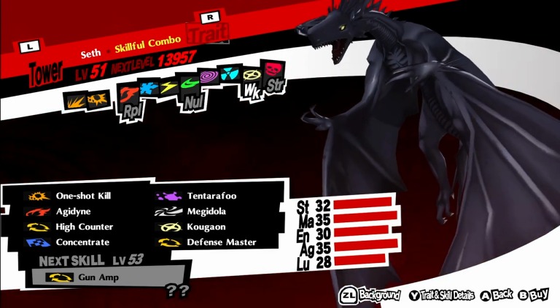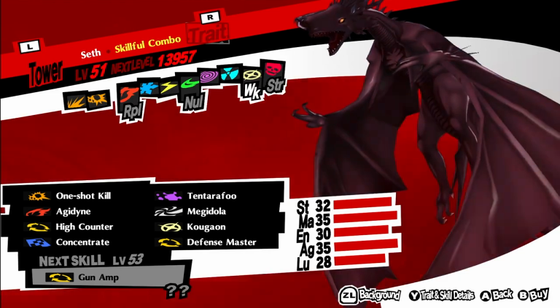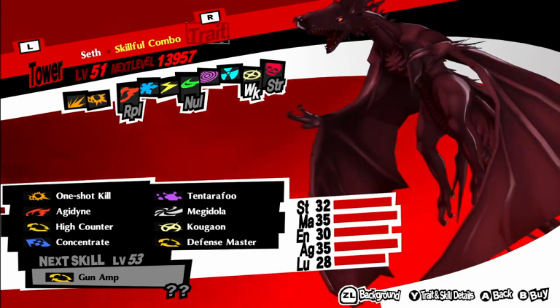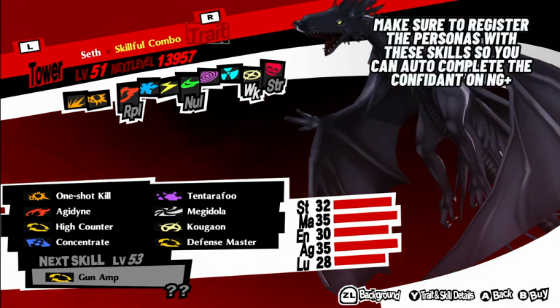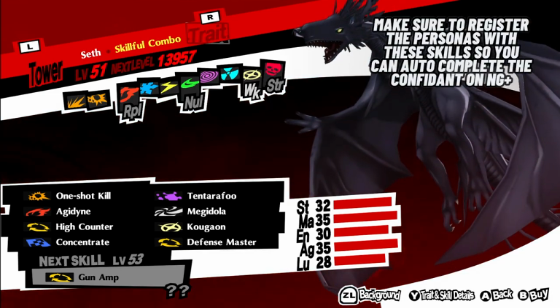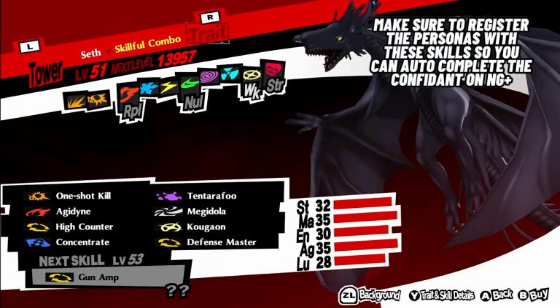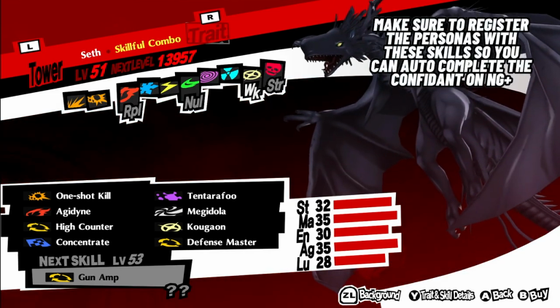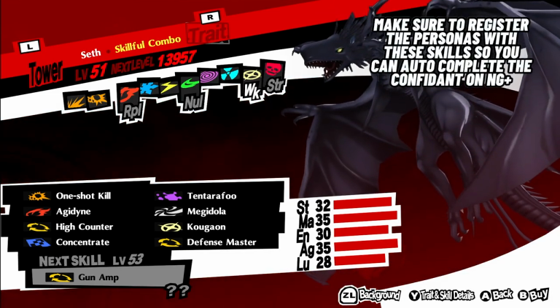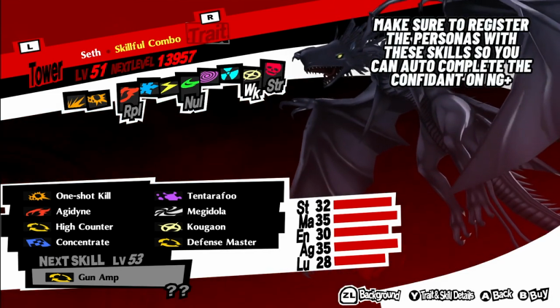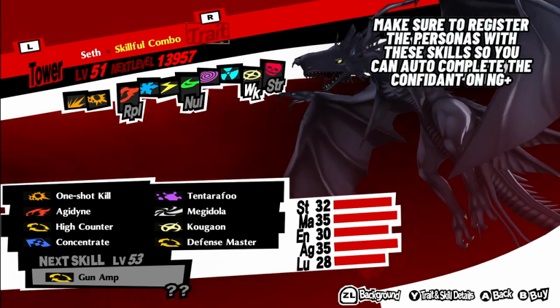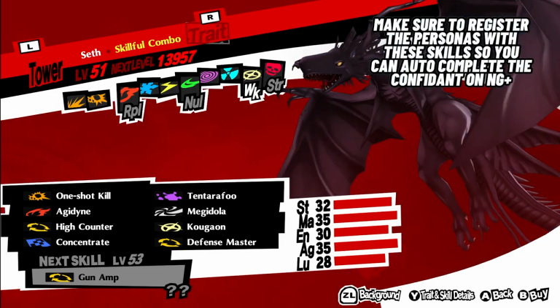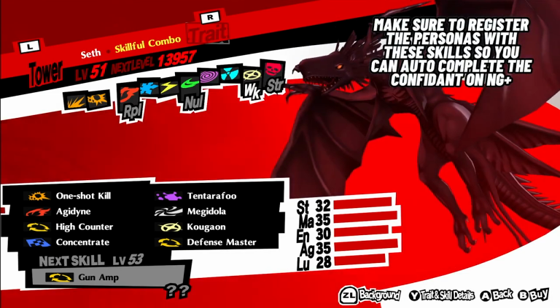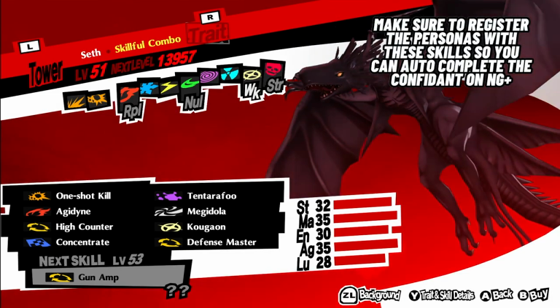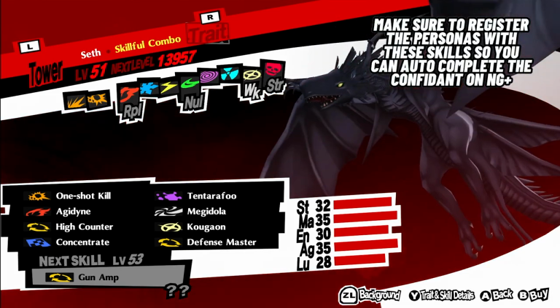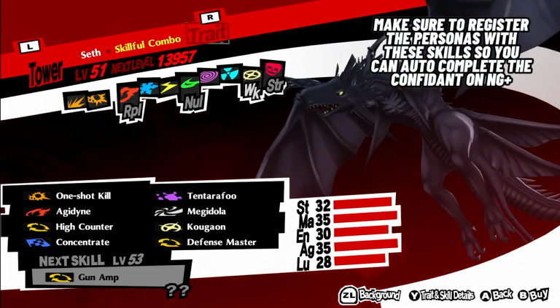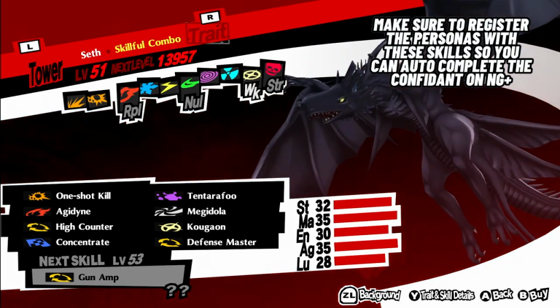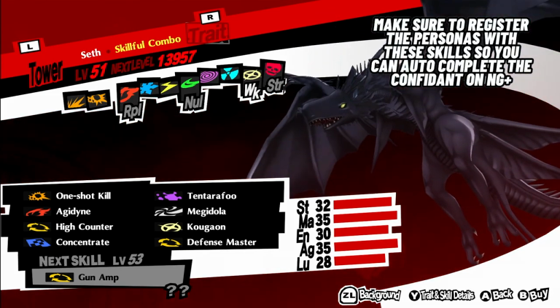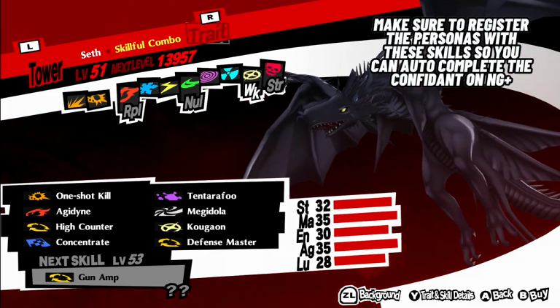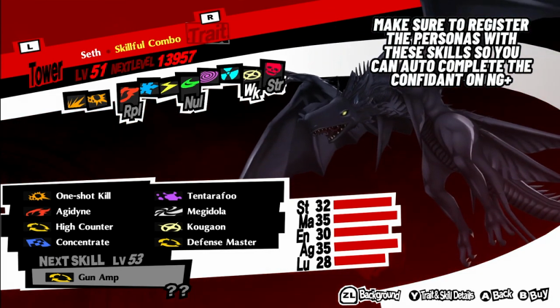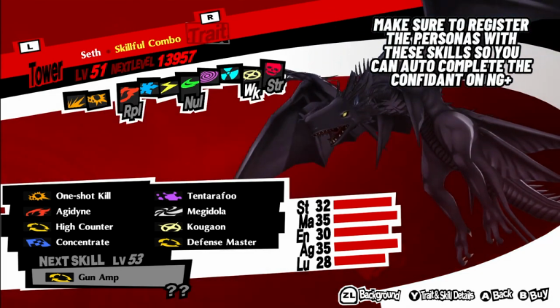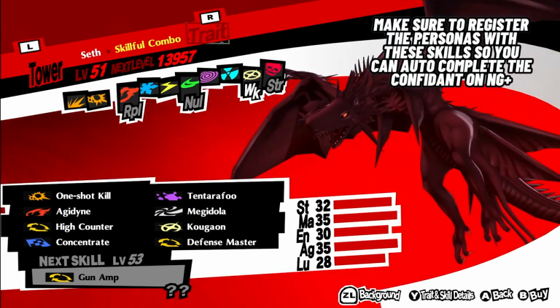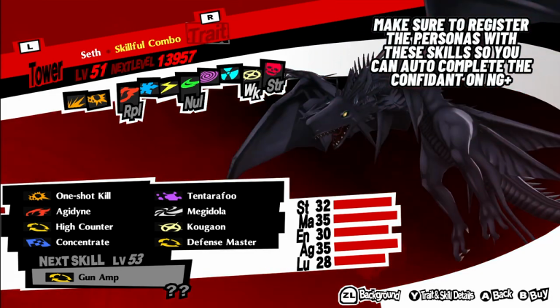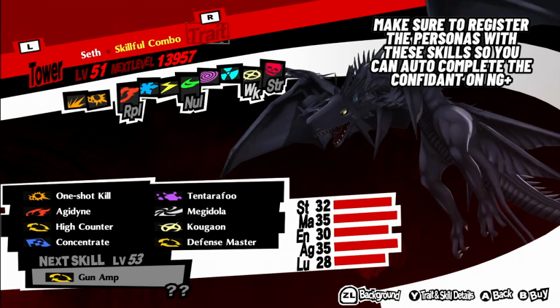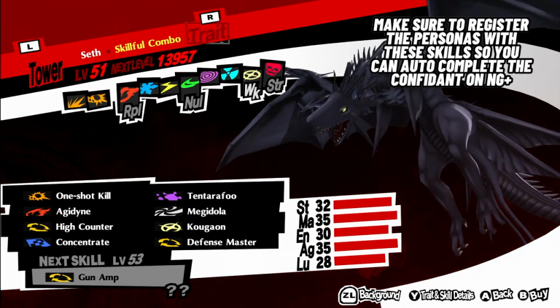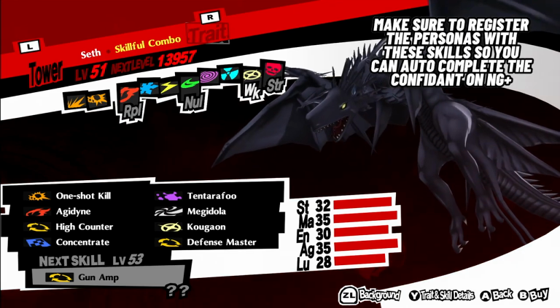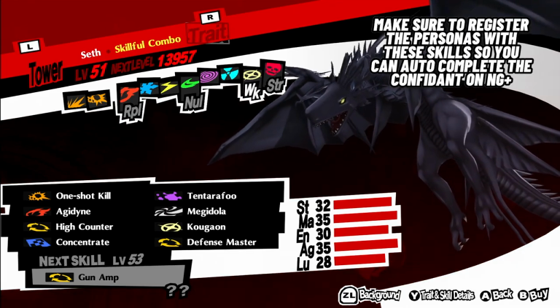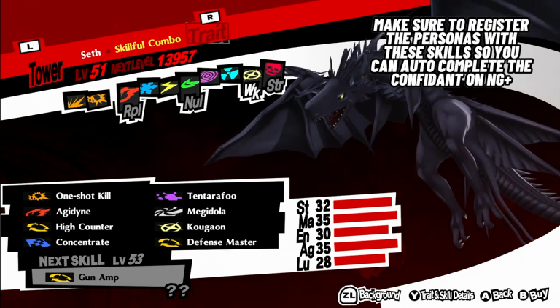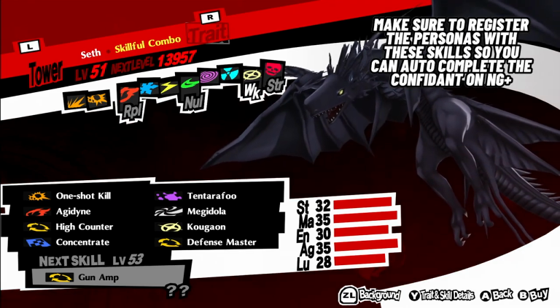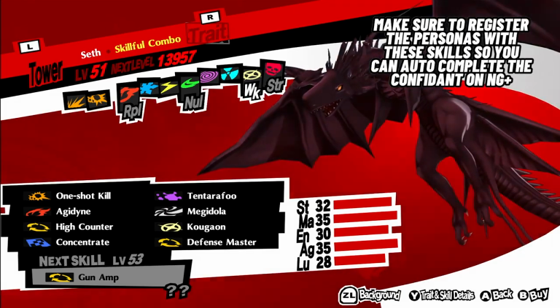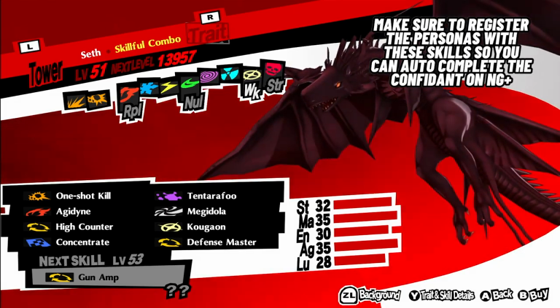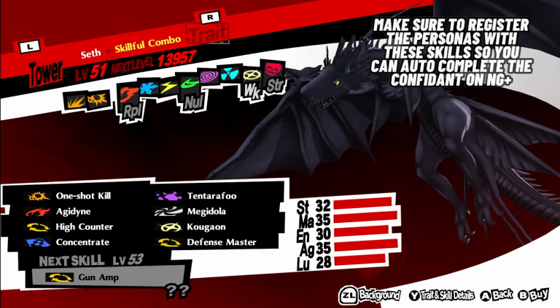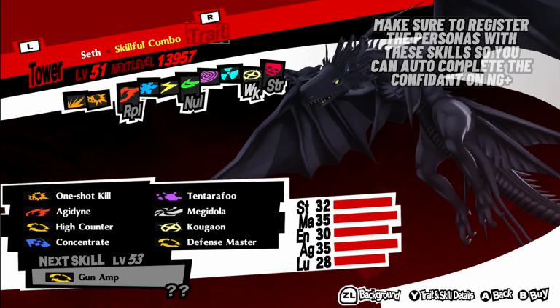Make sure to register each of these personas in the compendium so that you can max this confidant the moment it becomes available in New Game Plus. Later, losers.